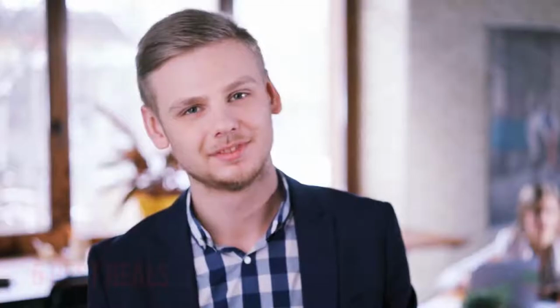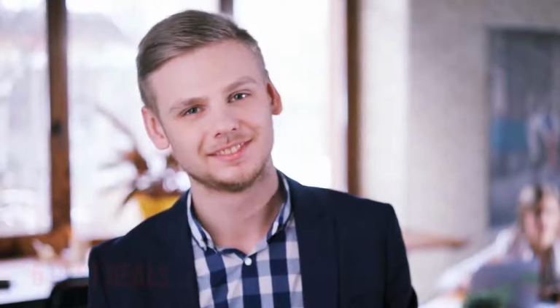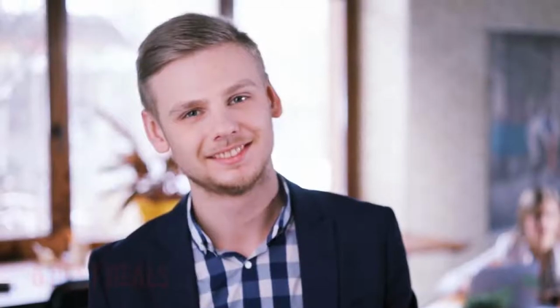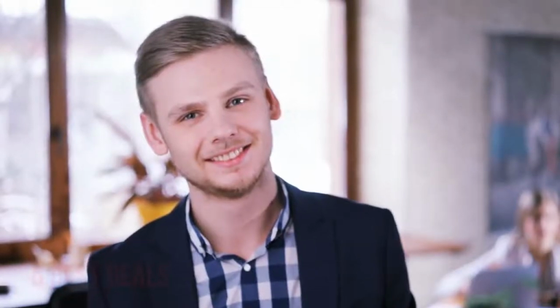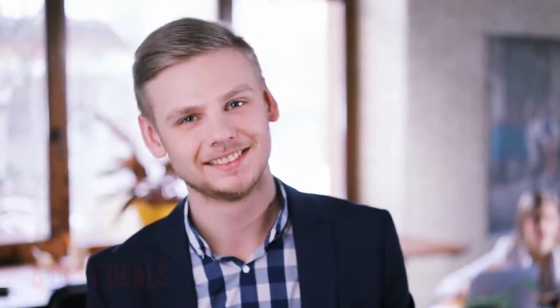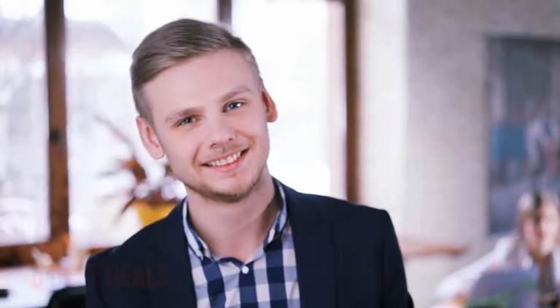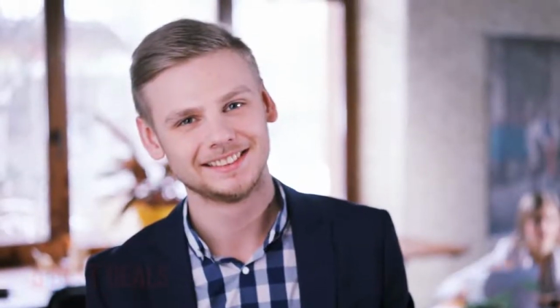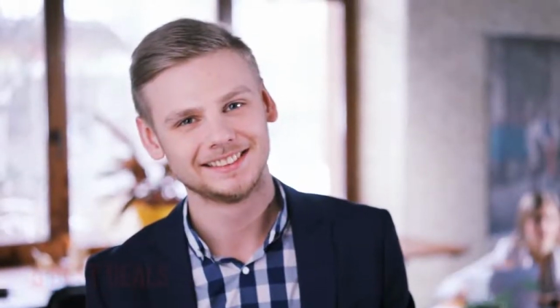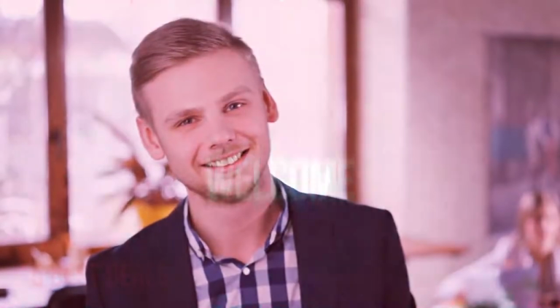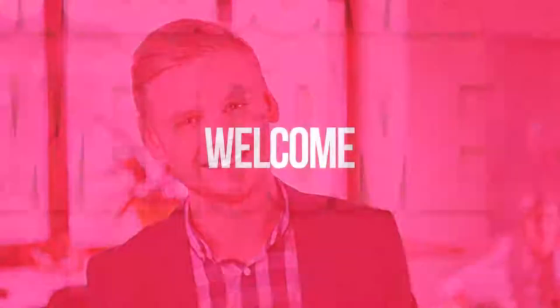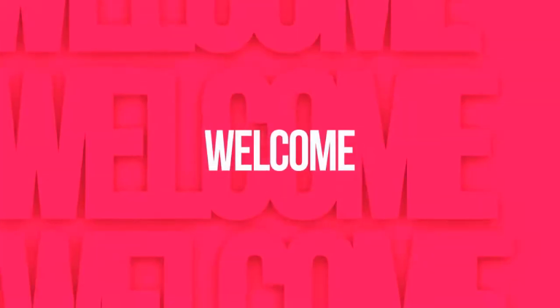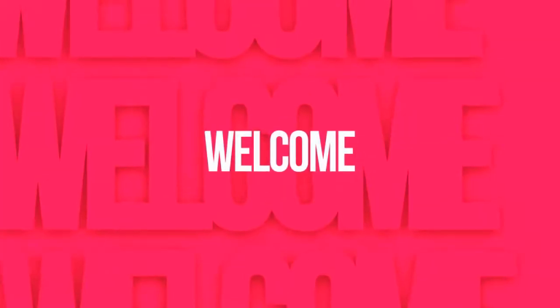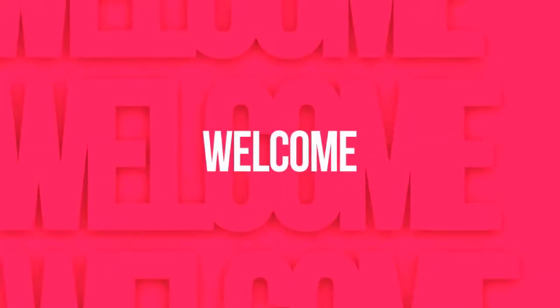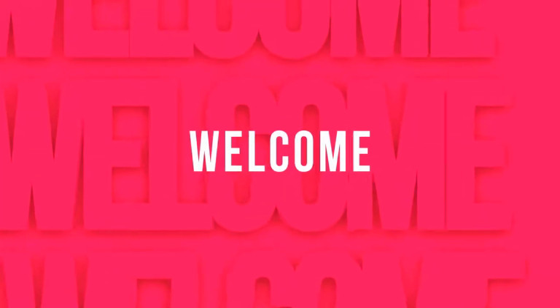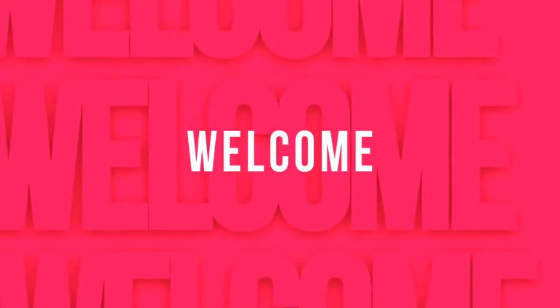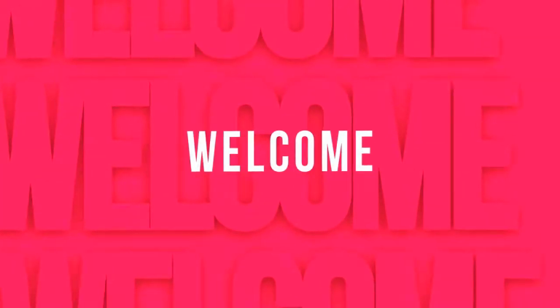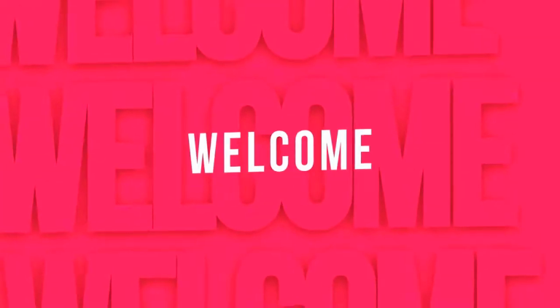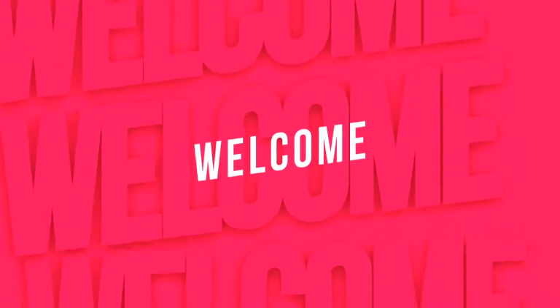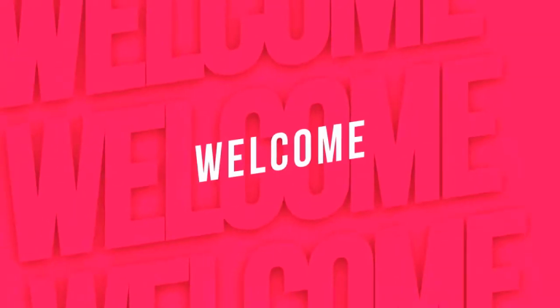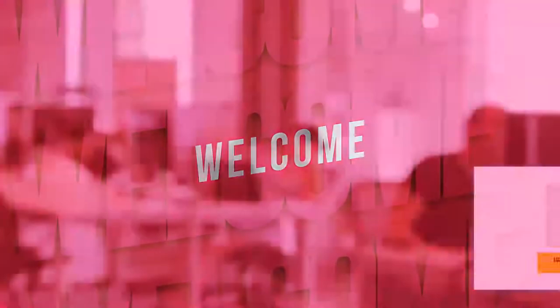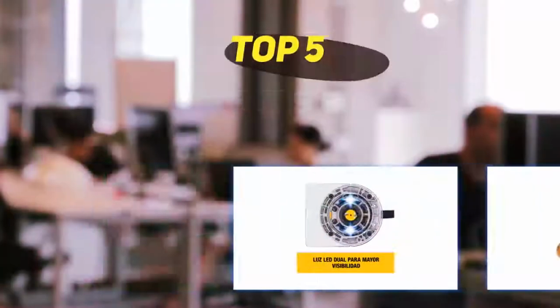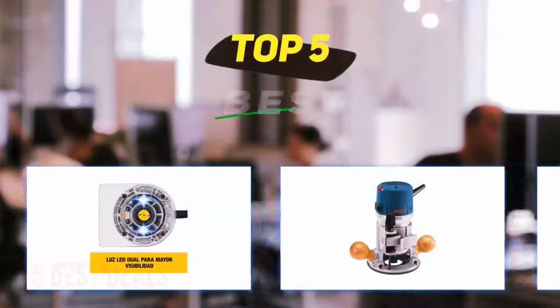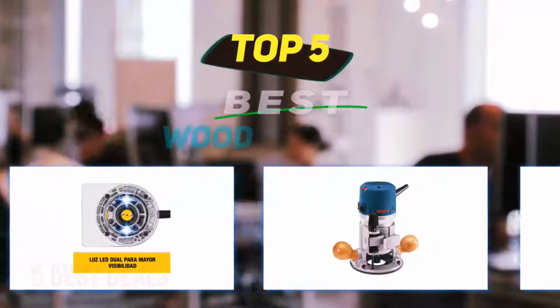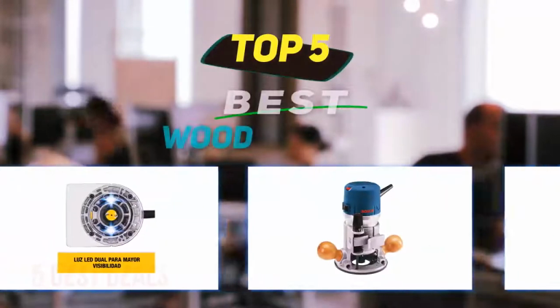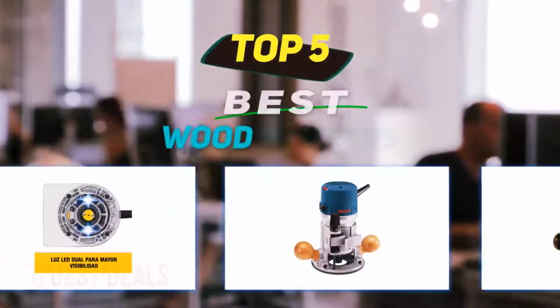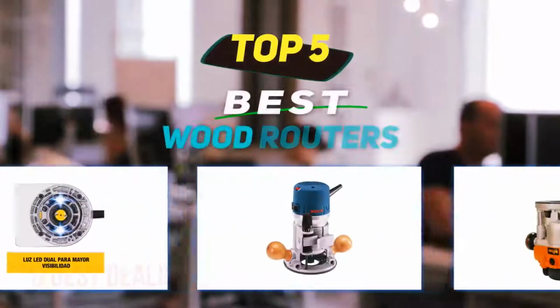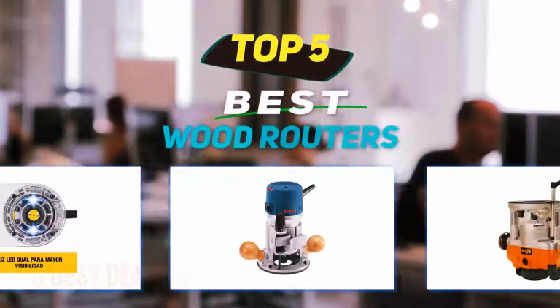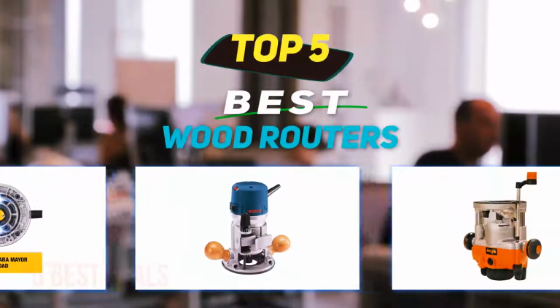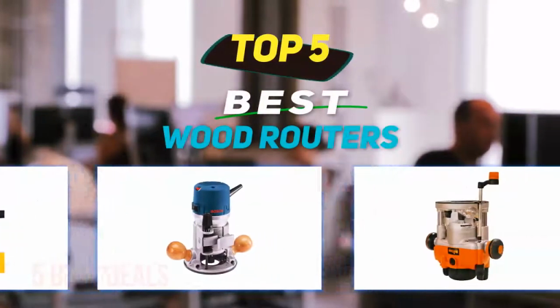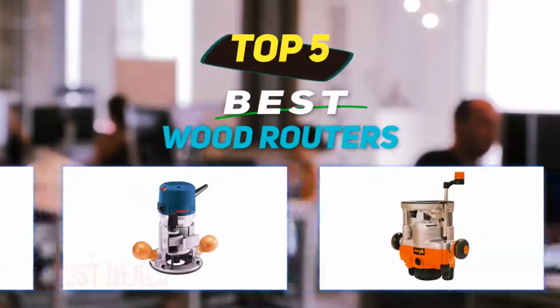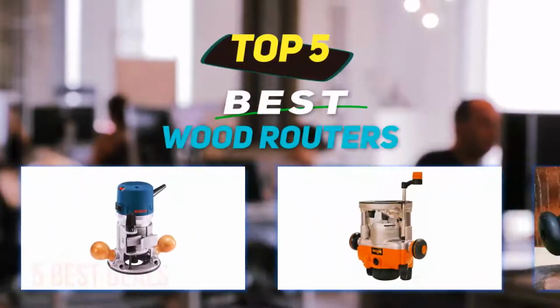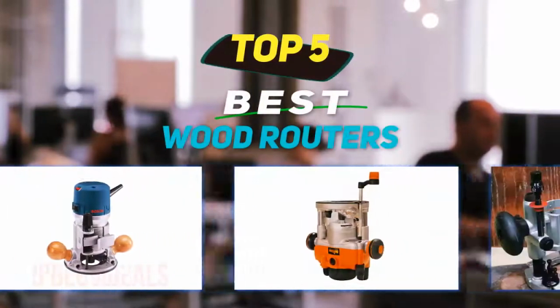Hi guys, welcome back to my channel. In today's video, we're going to check out the top 5 best wood routers.